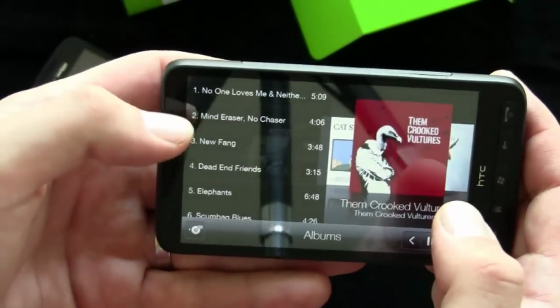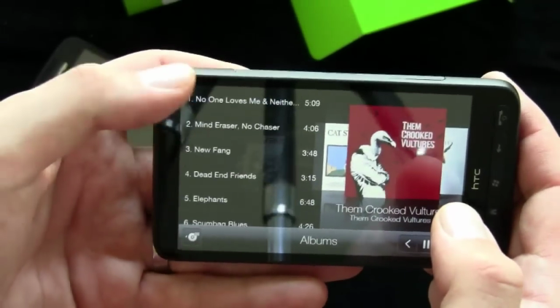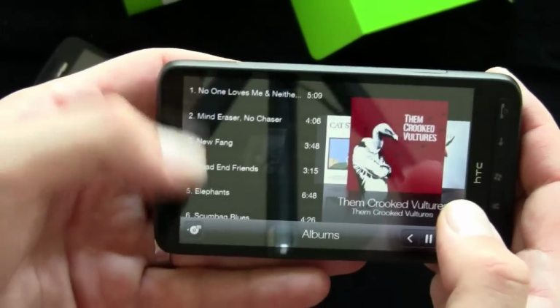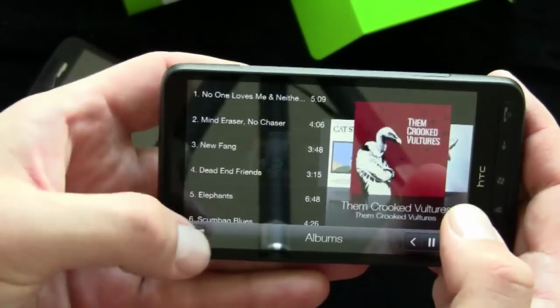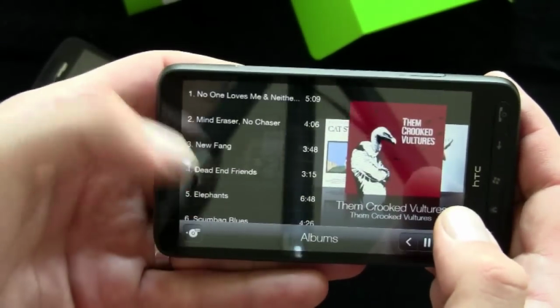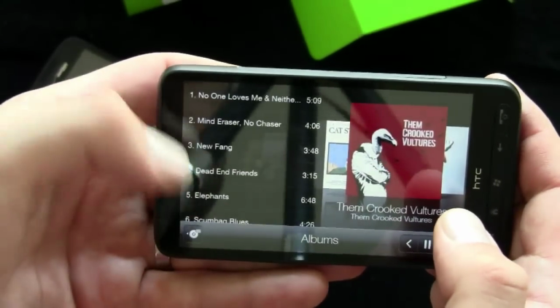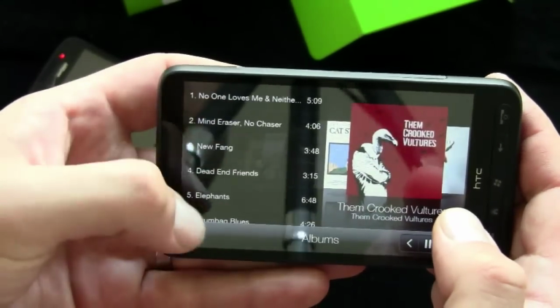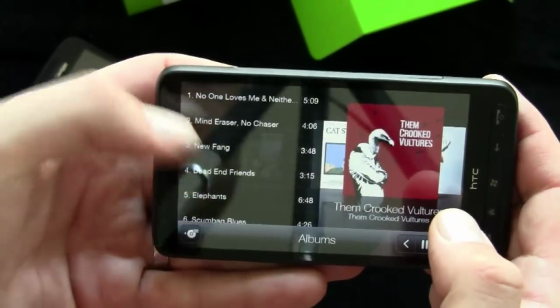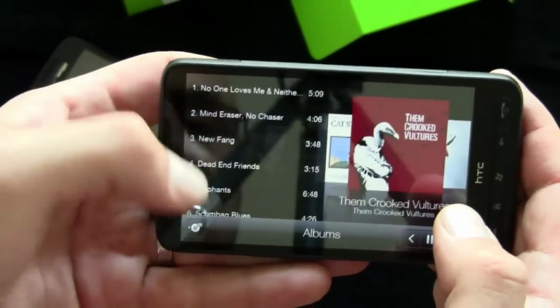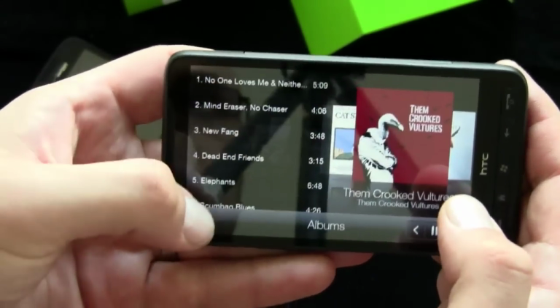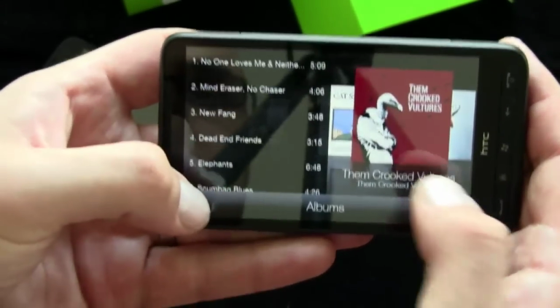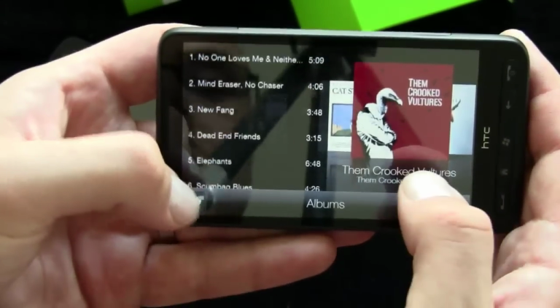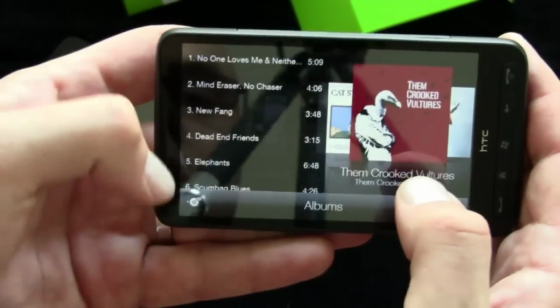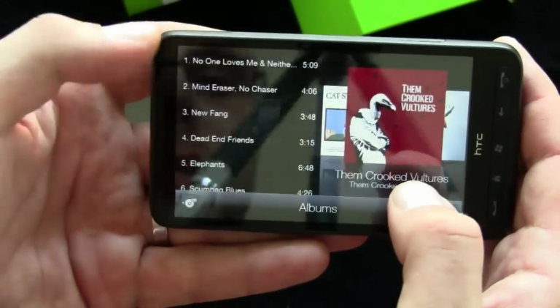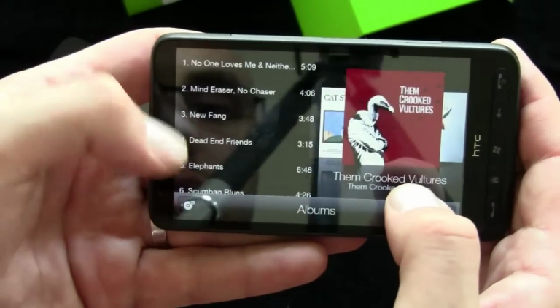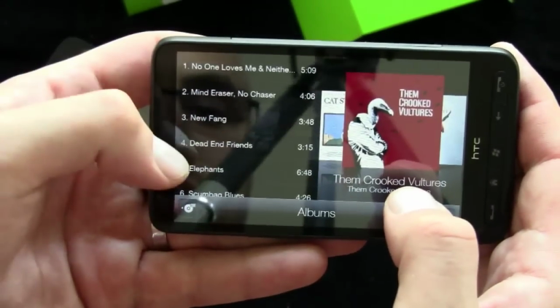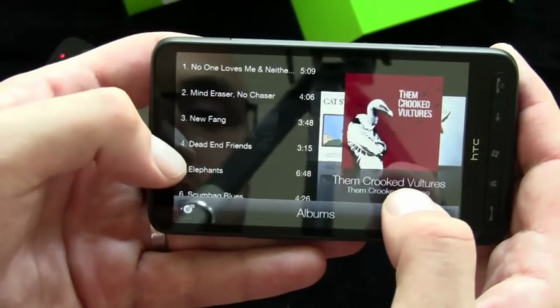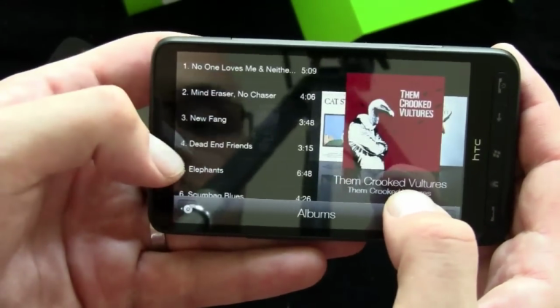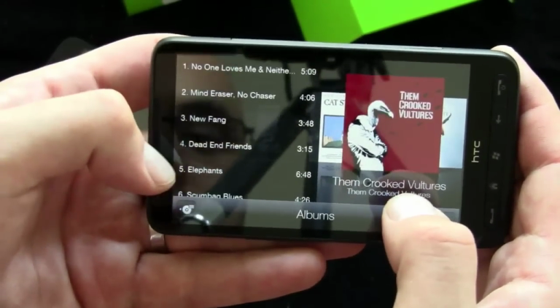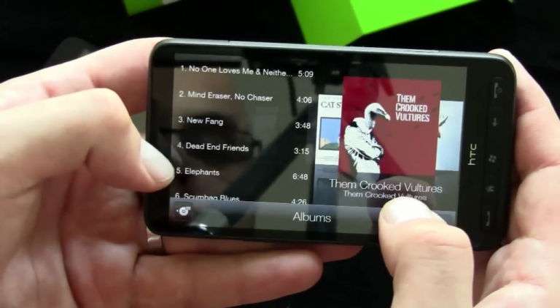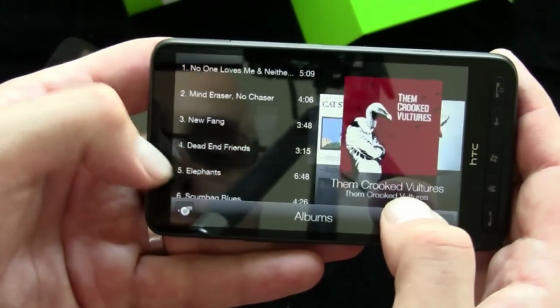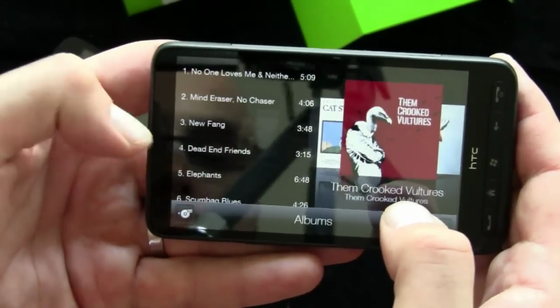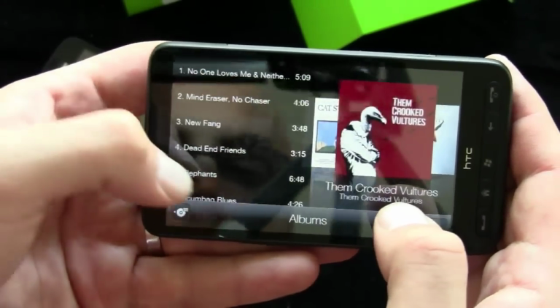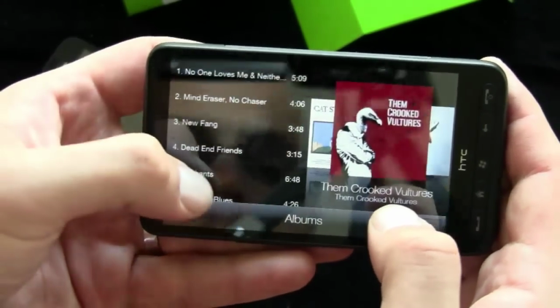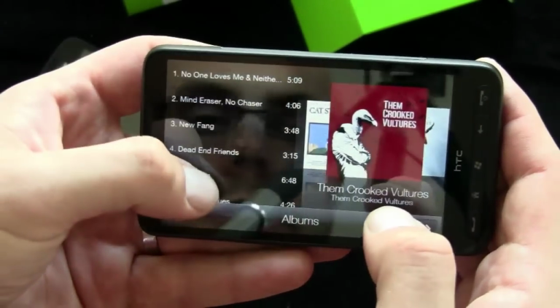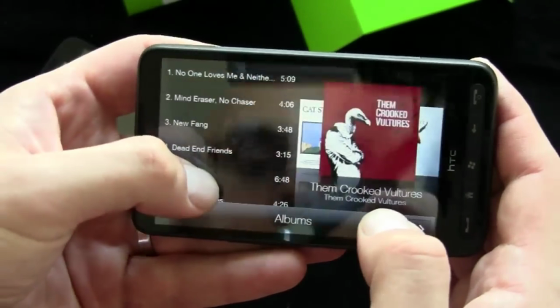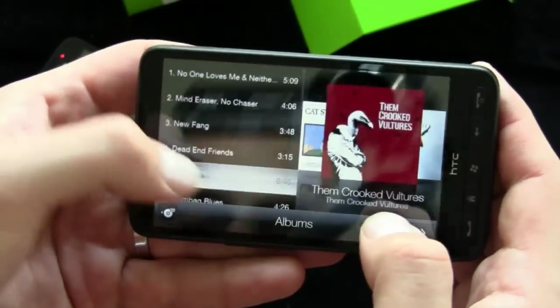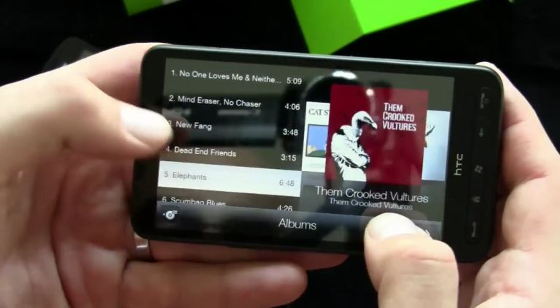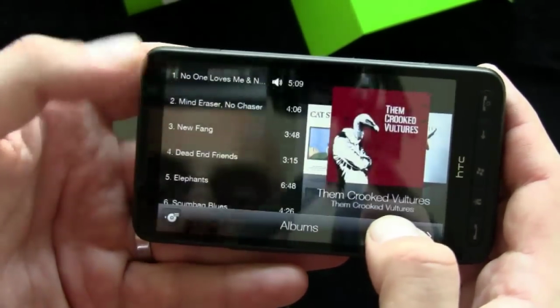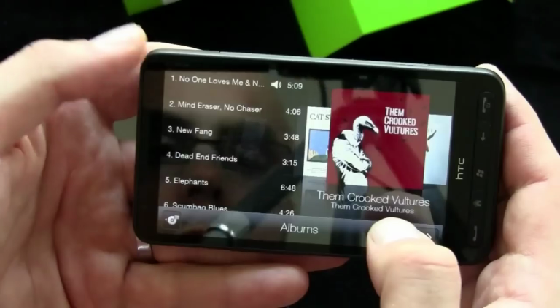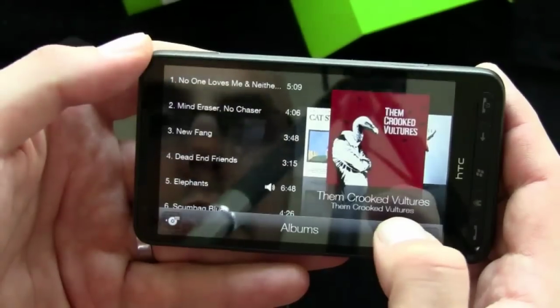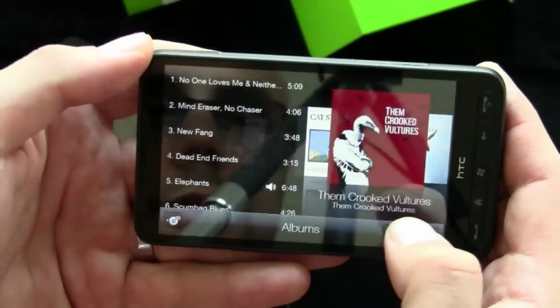When you double tap from the cover flow view you get the track listing, so you can go straight to a specific track — like 'Elephants.'